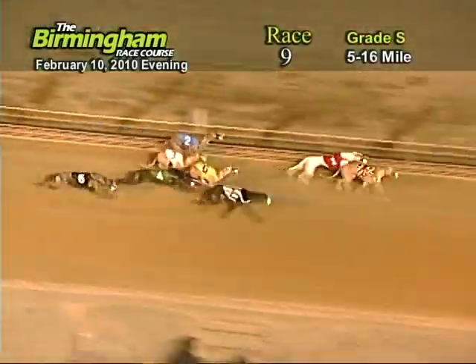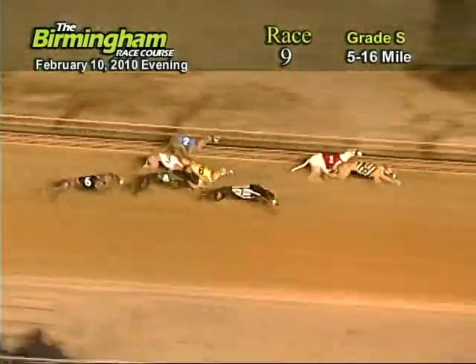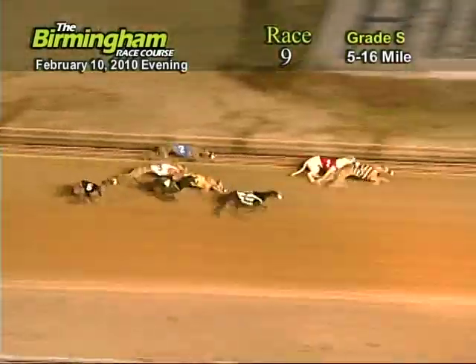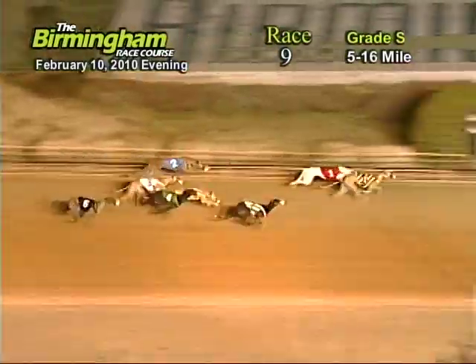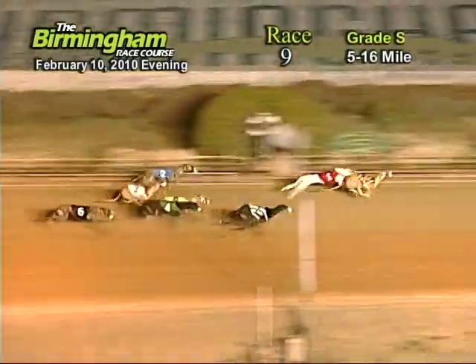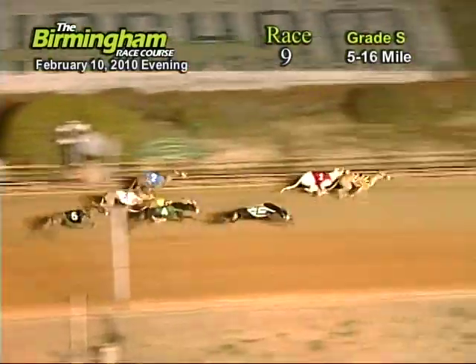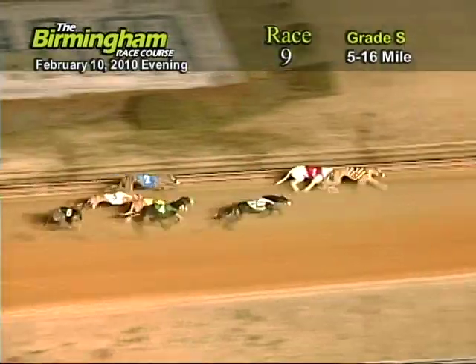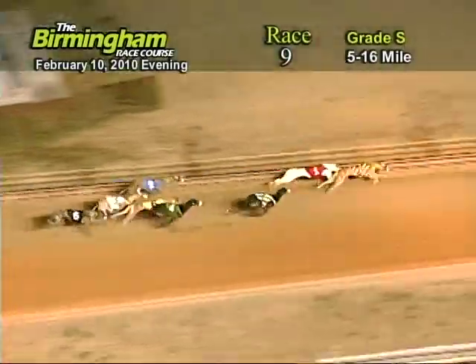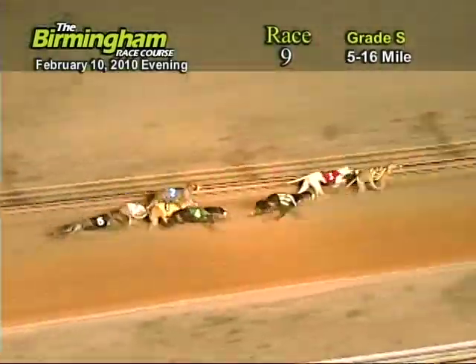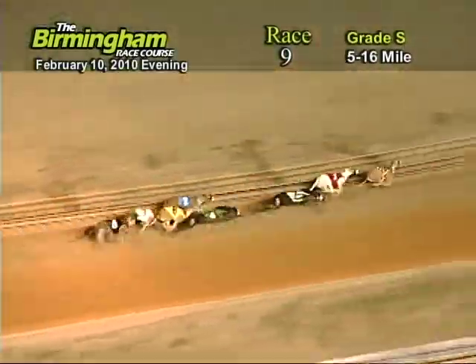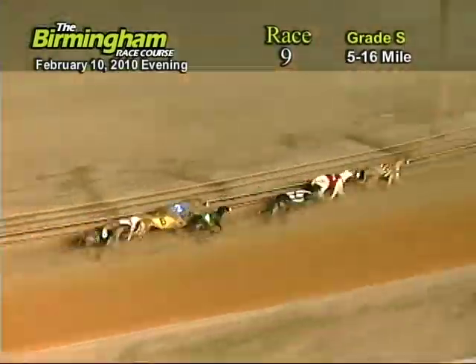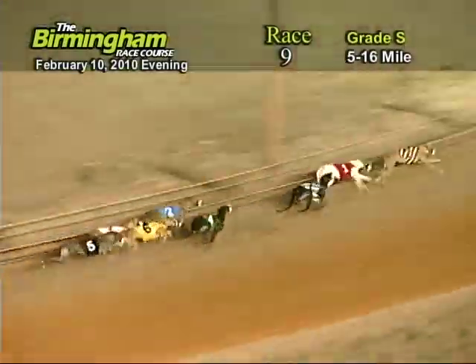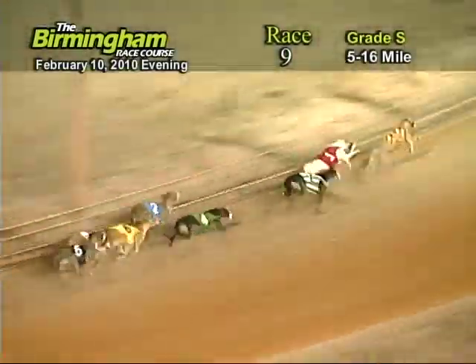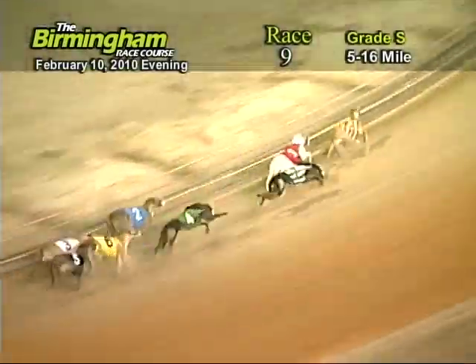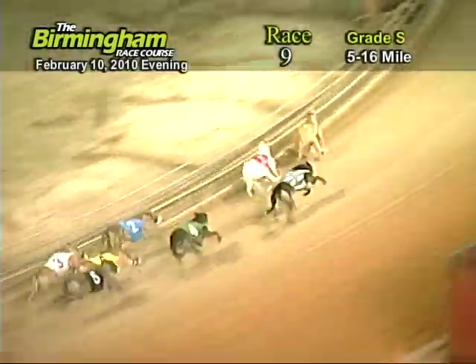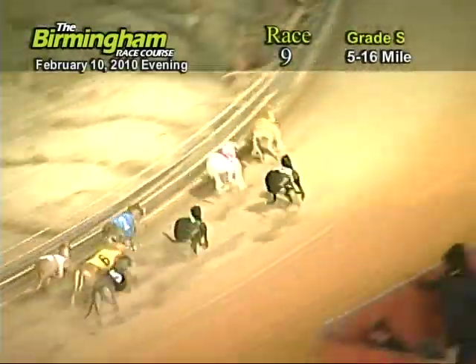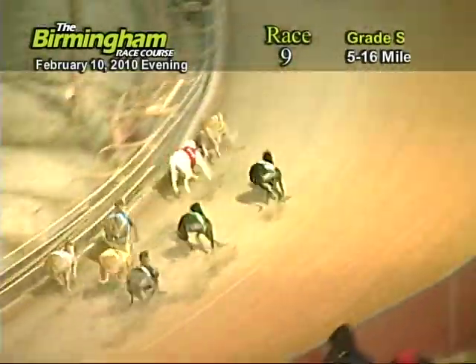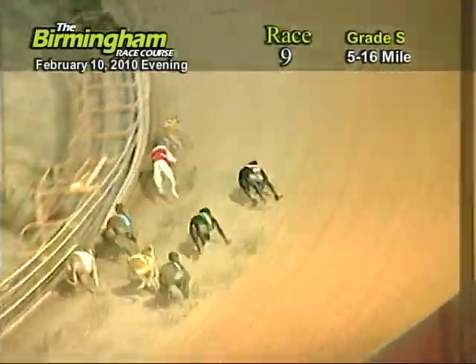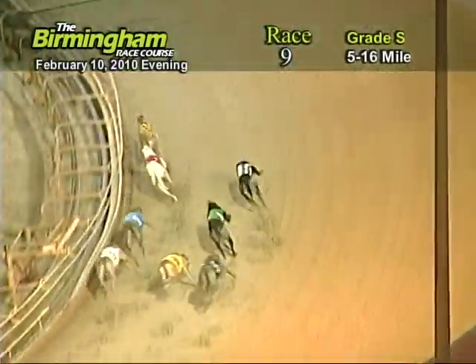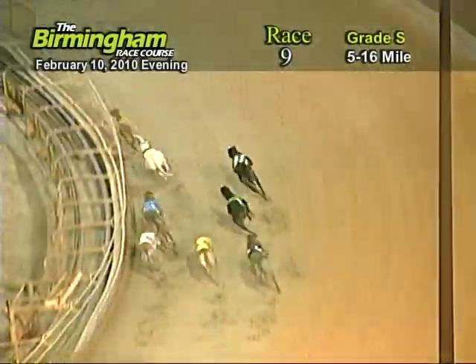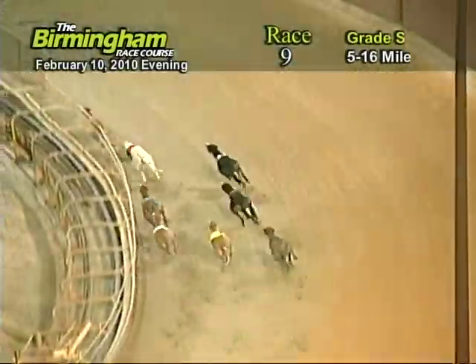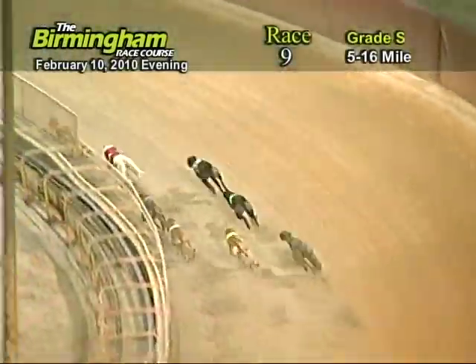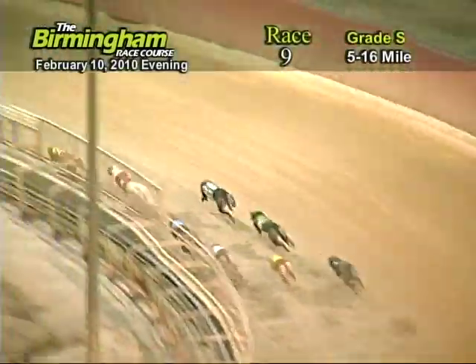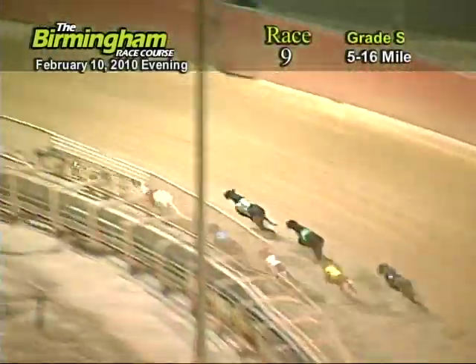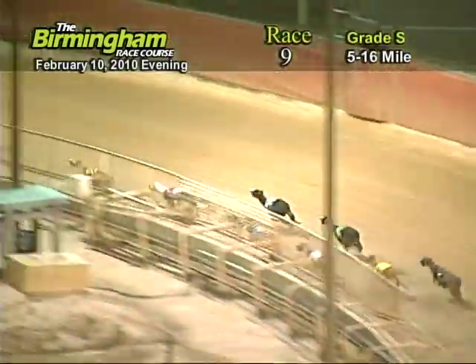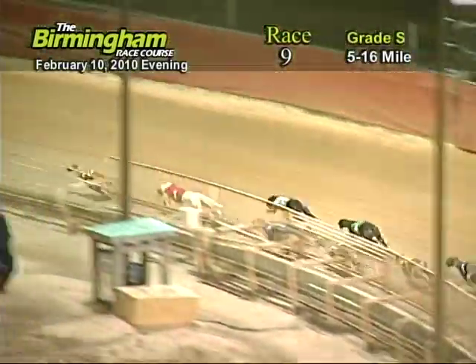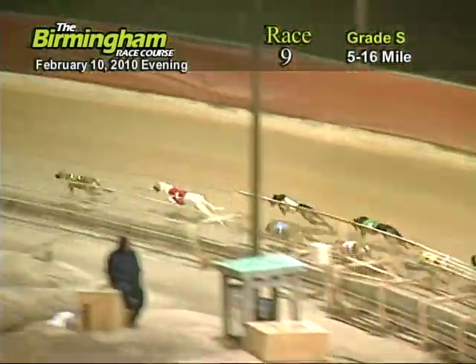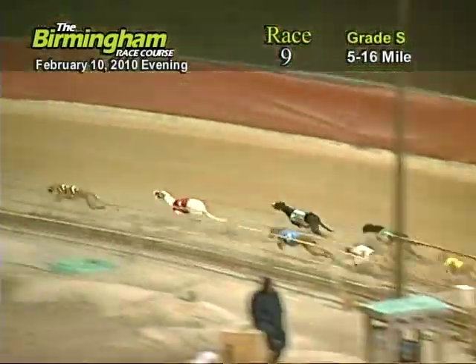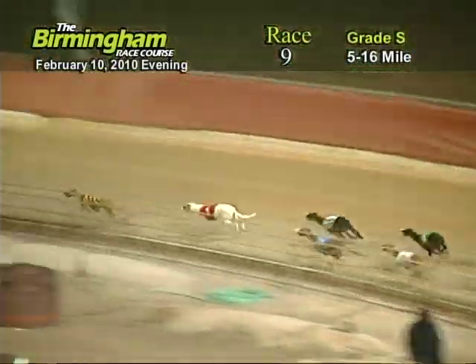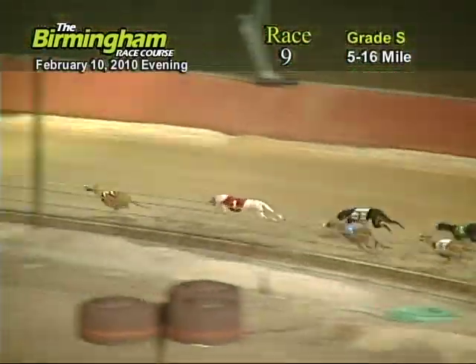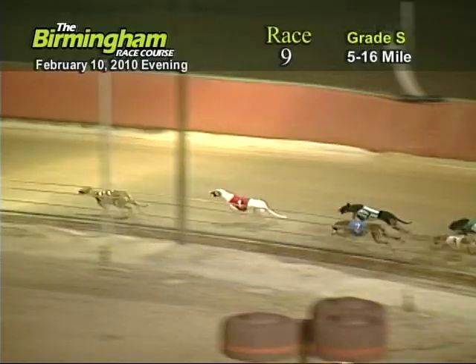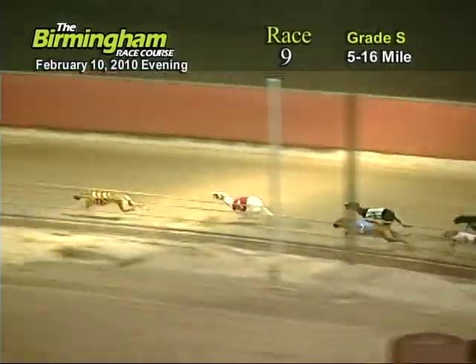Entering the first turn, number eight. Java Dixie Lane has the lead from the one, seven, two, four, and three.